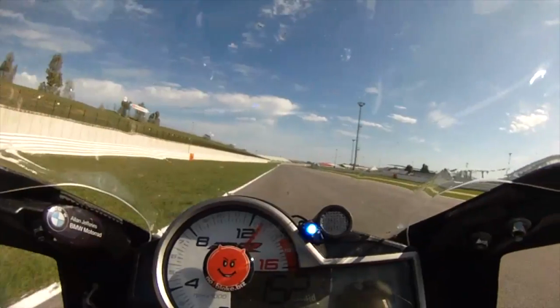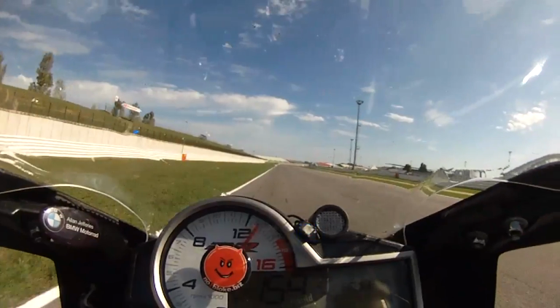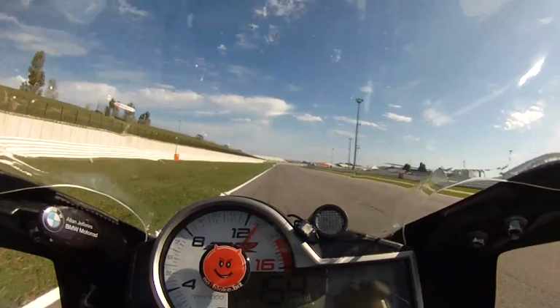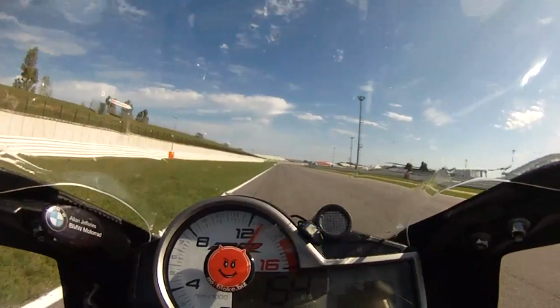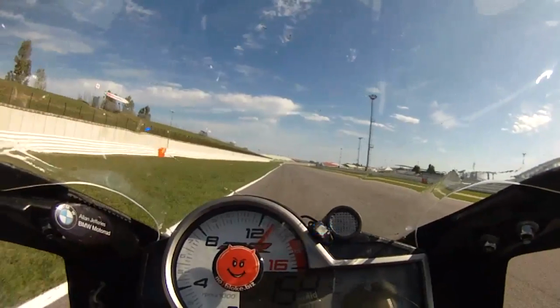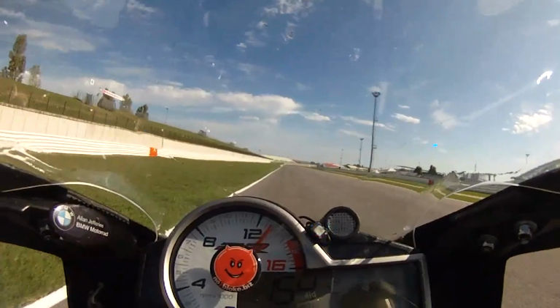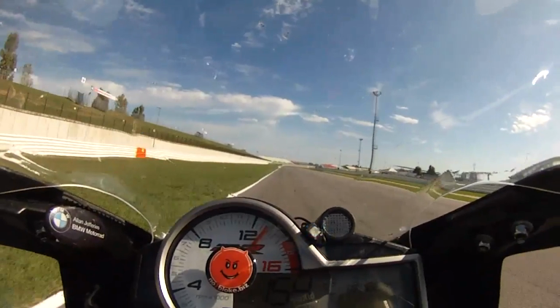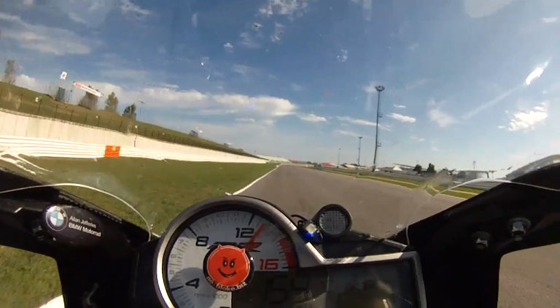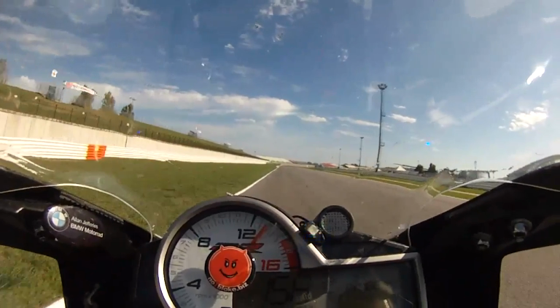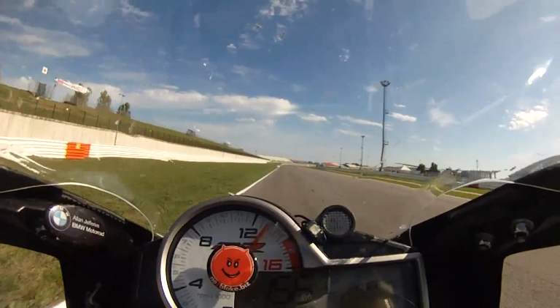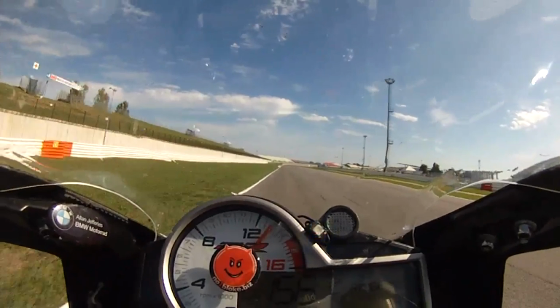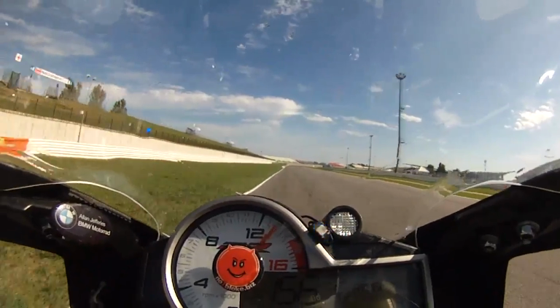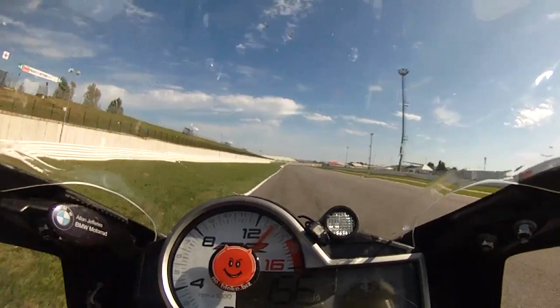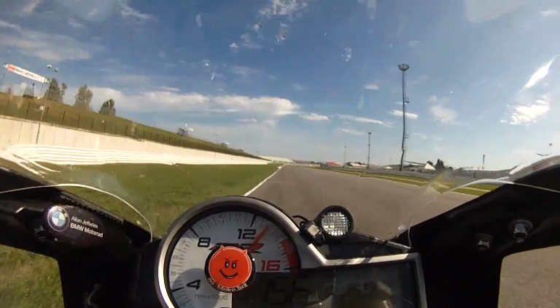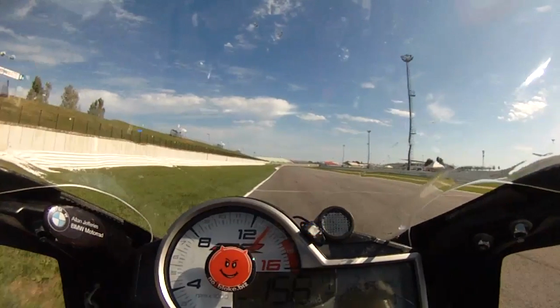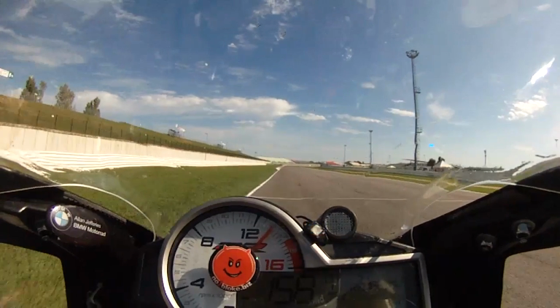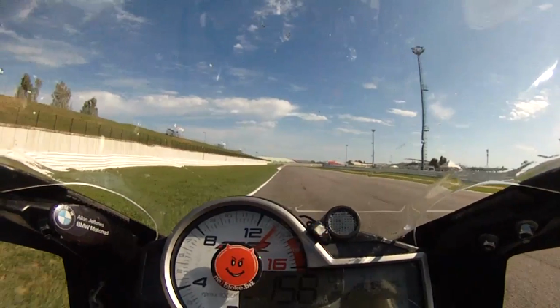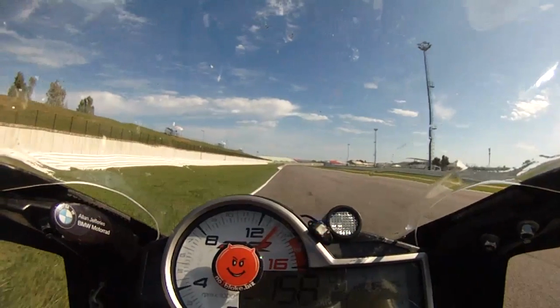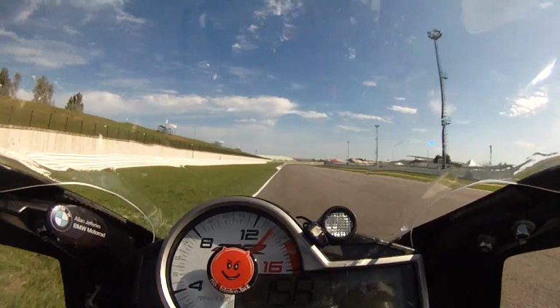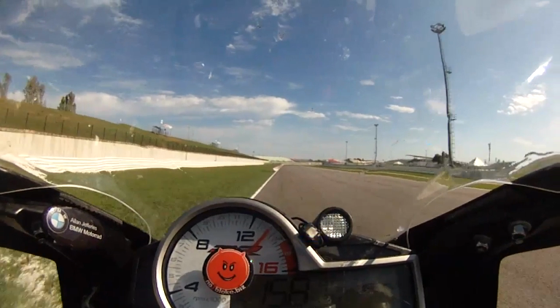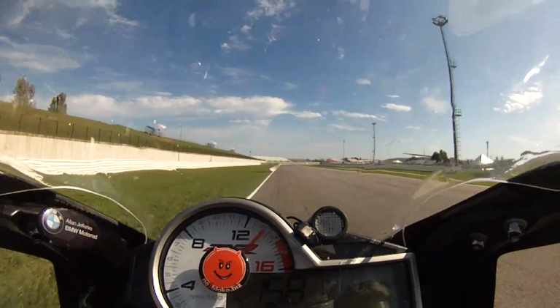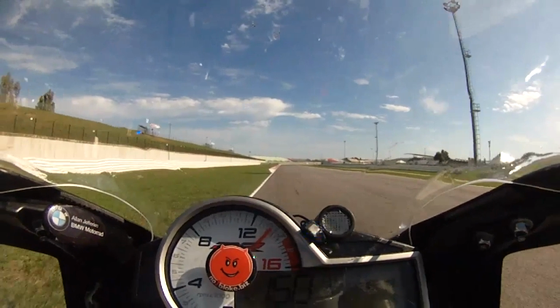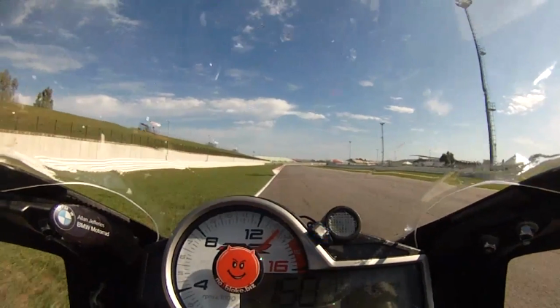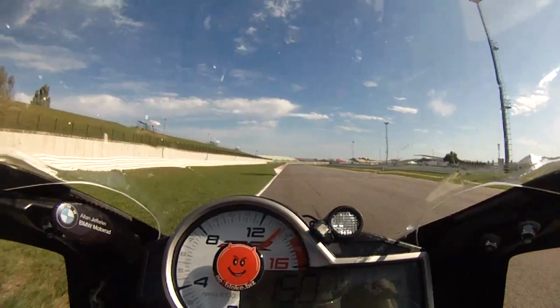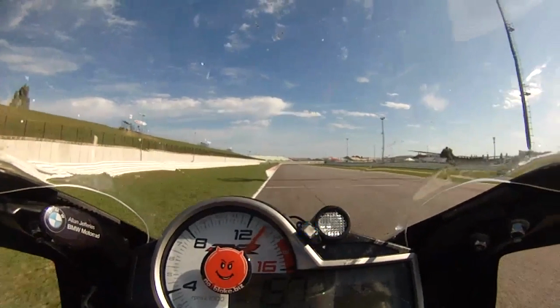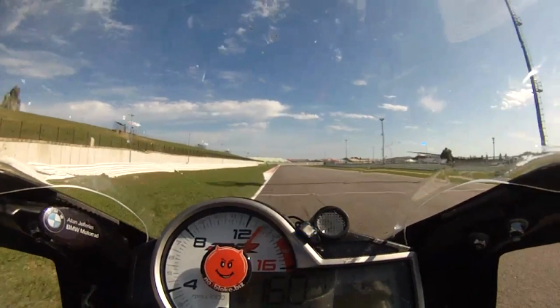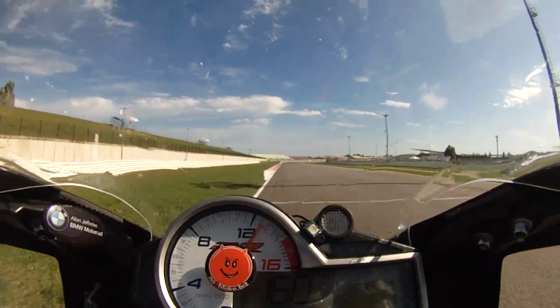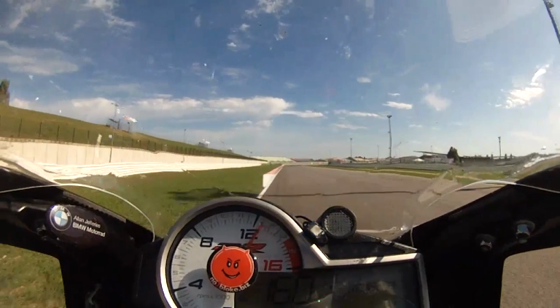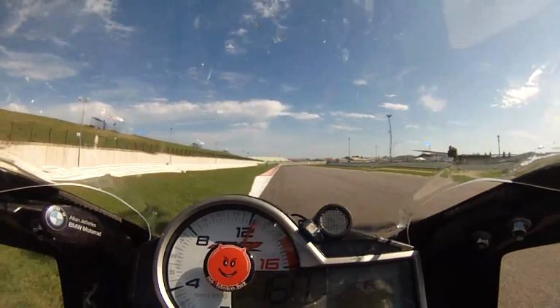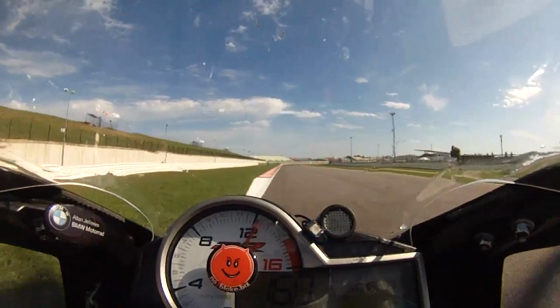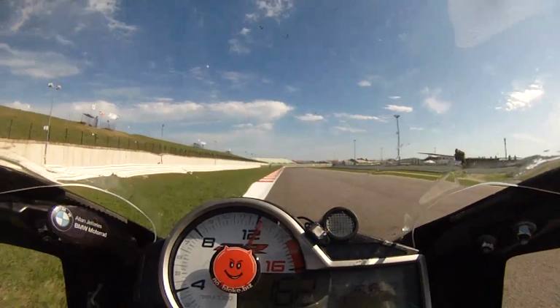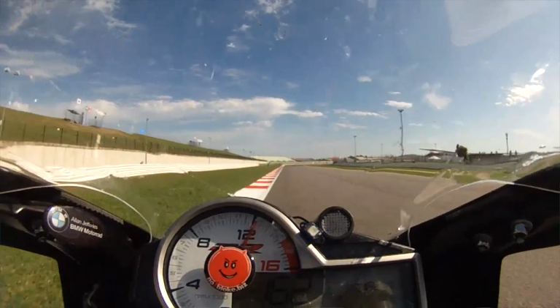Your approach speed on a superbike is around 165mph or 265k.